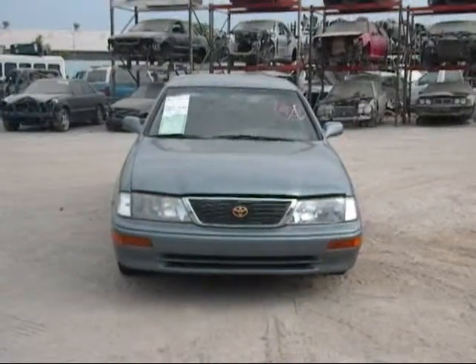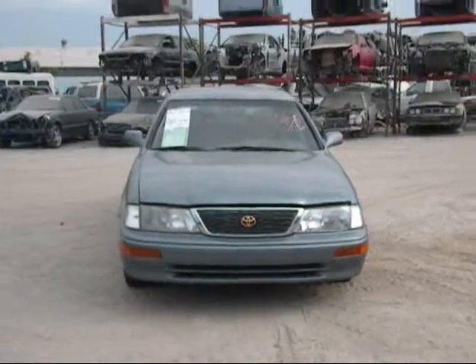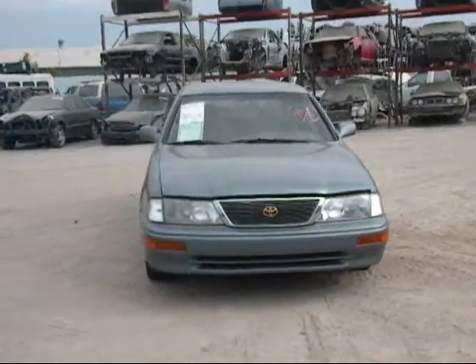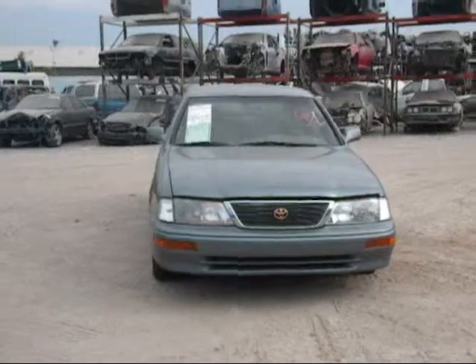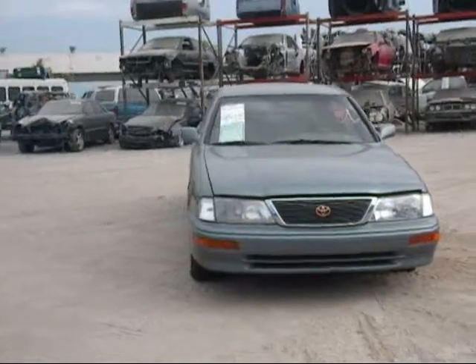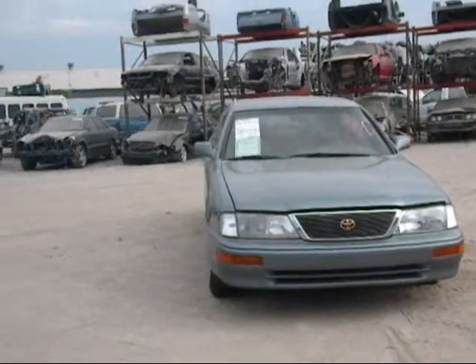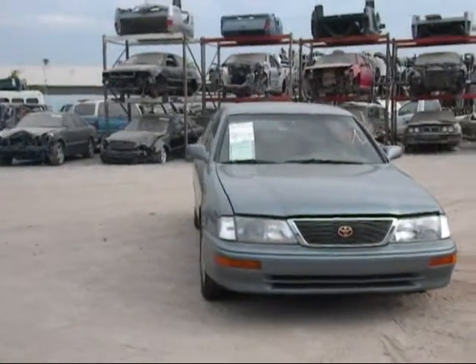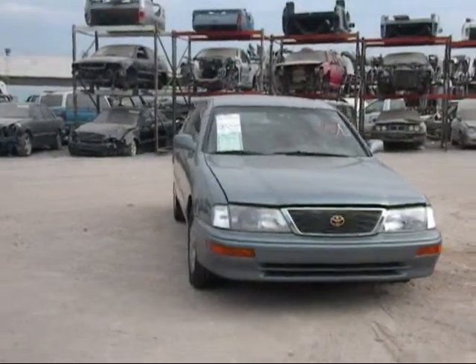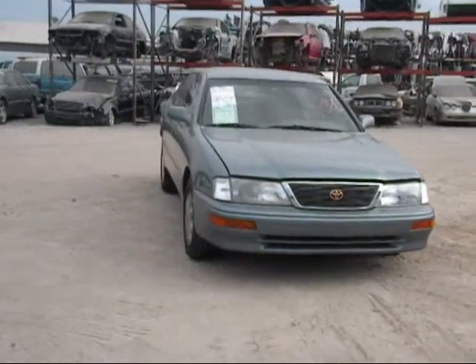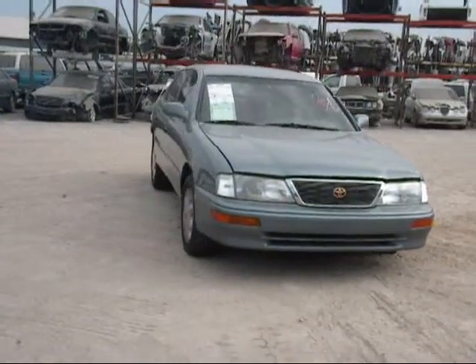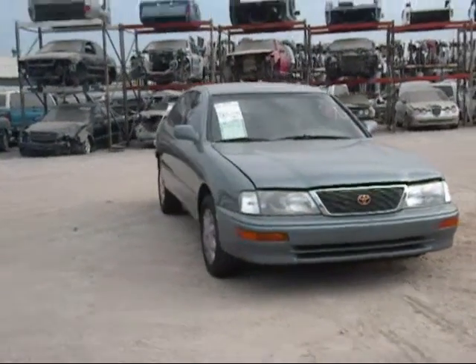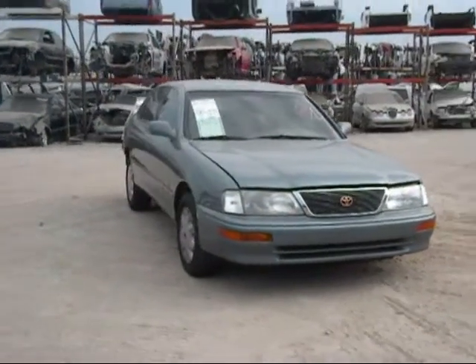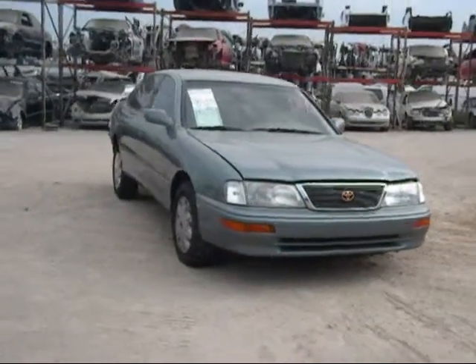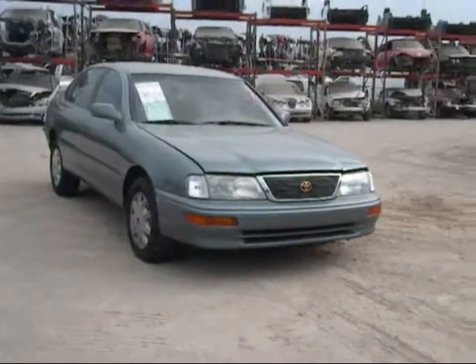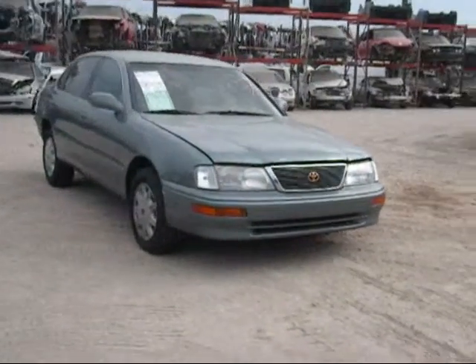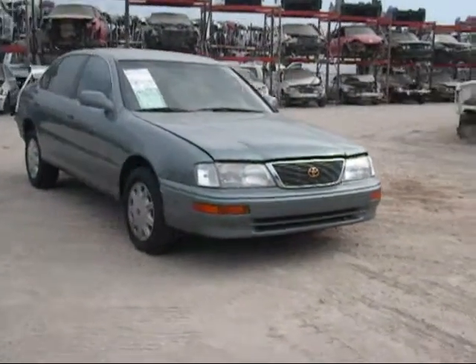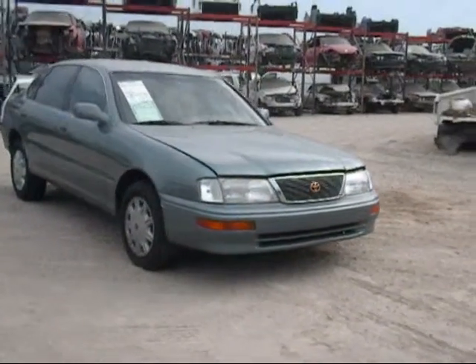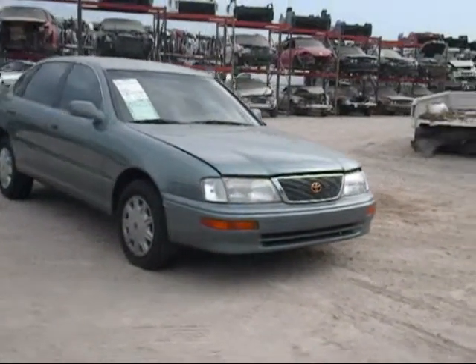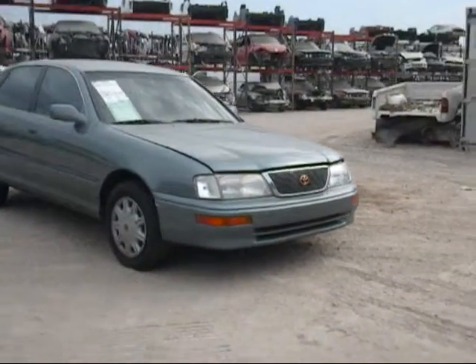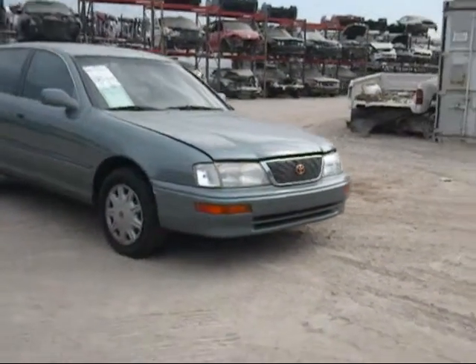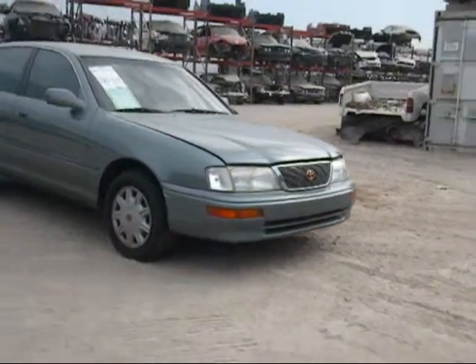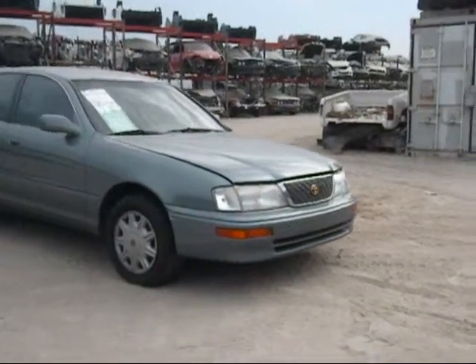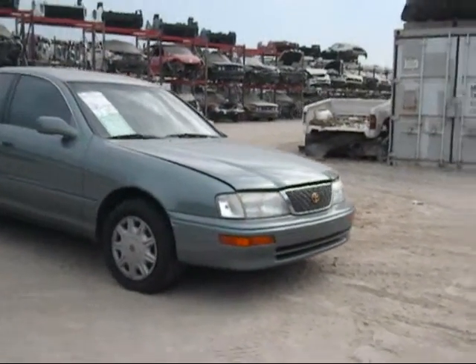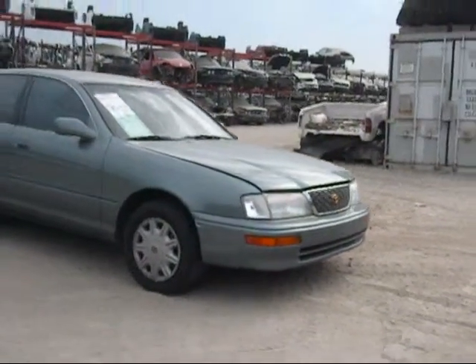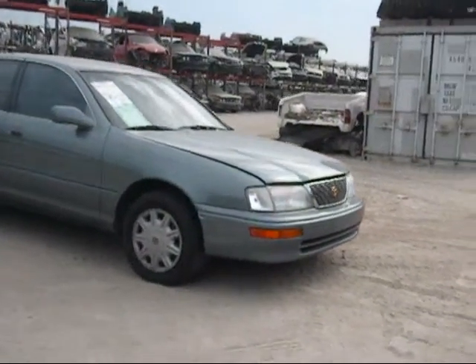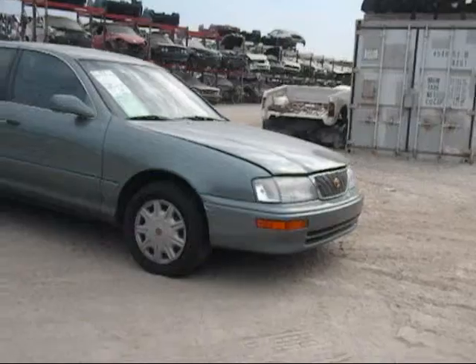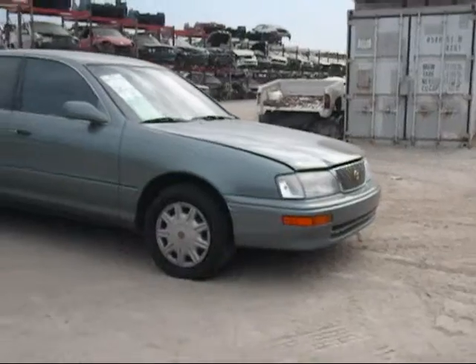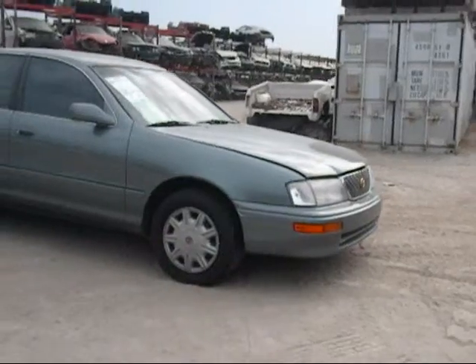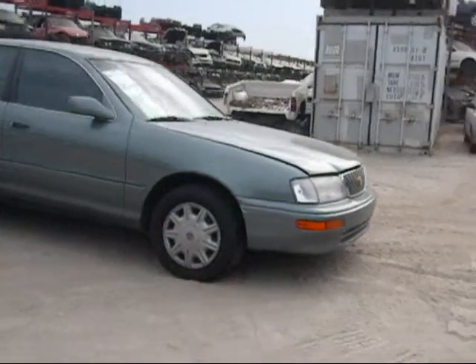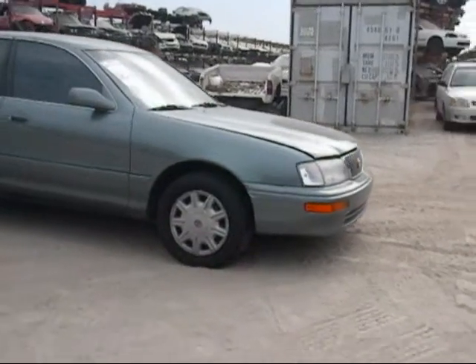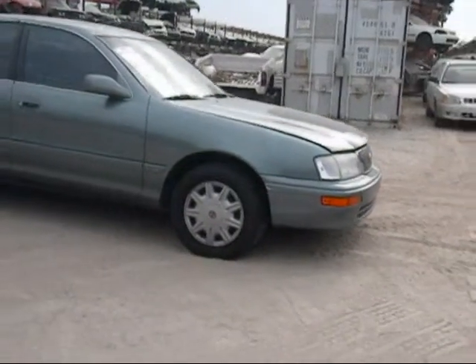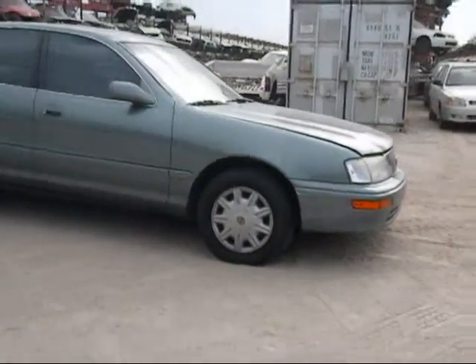Welcome to Fresno Top Recycling. Today we have a 1997 Toyota Avalon. The front hood is in good condition, the headlights are good, and the front bumper is good.